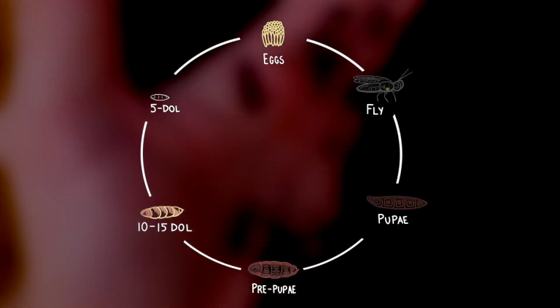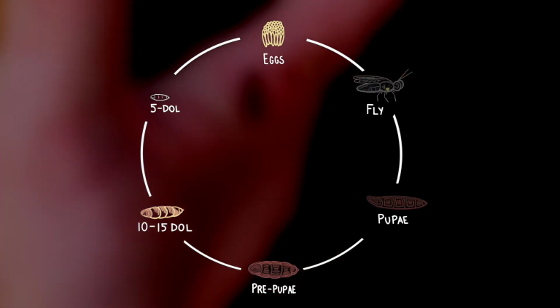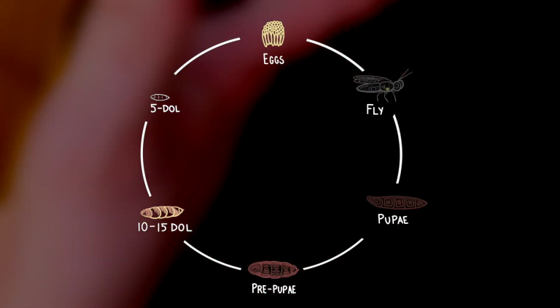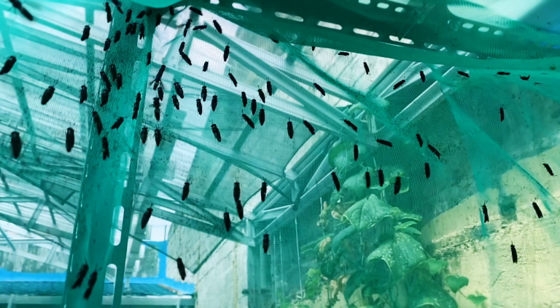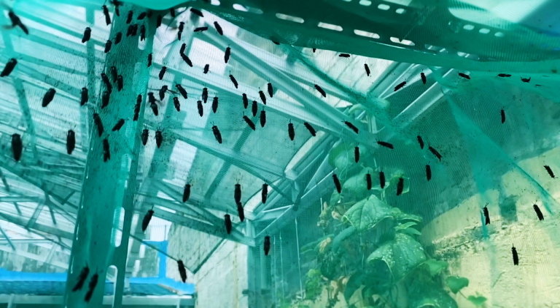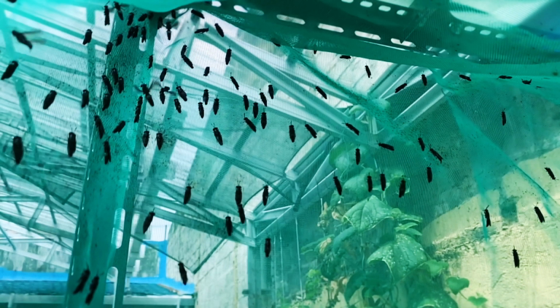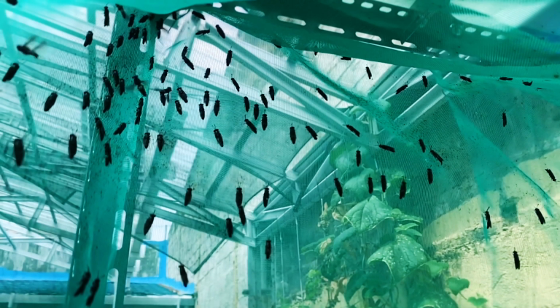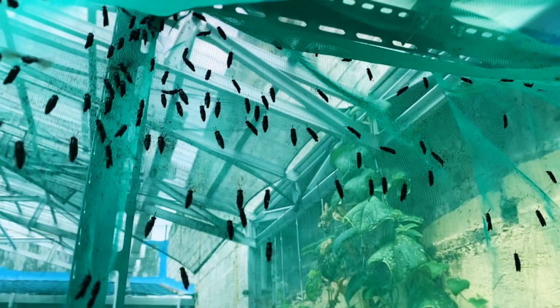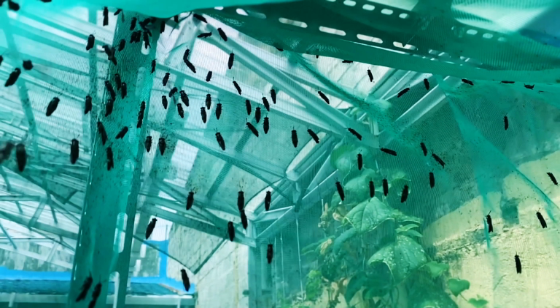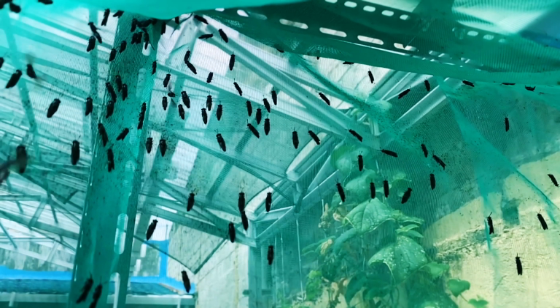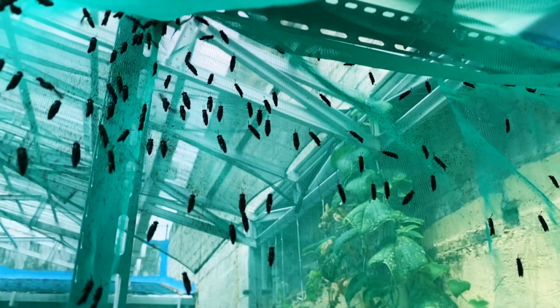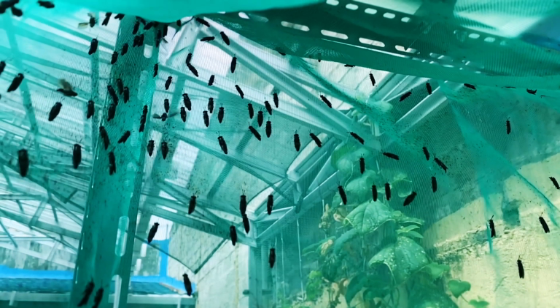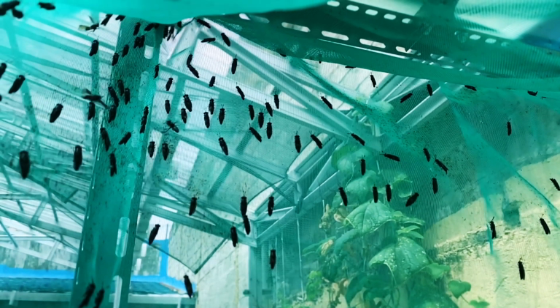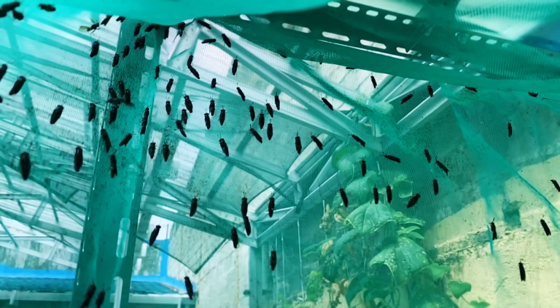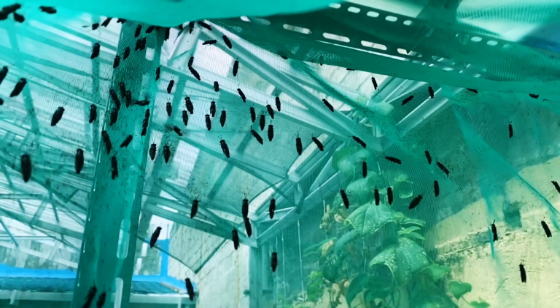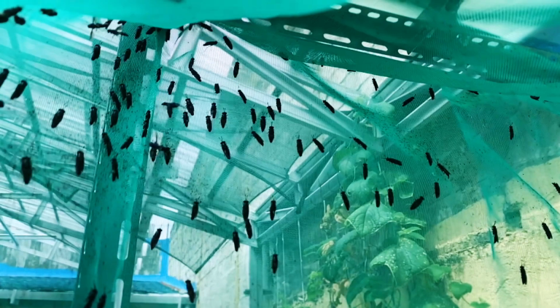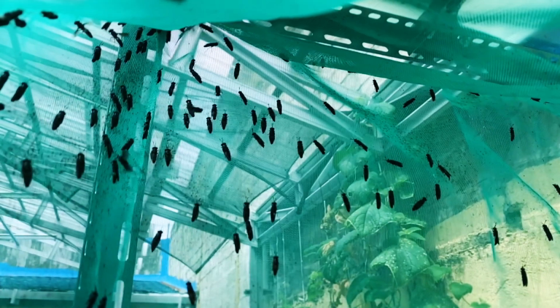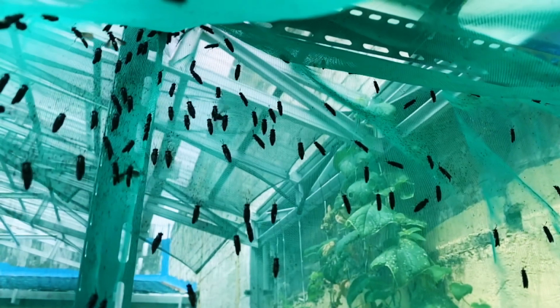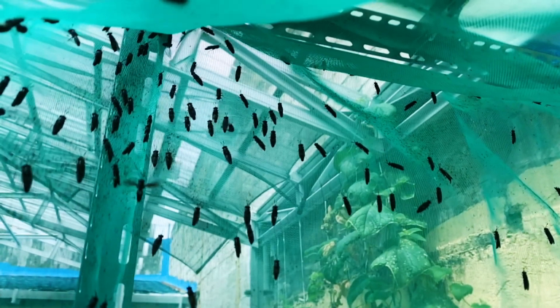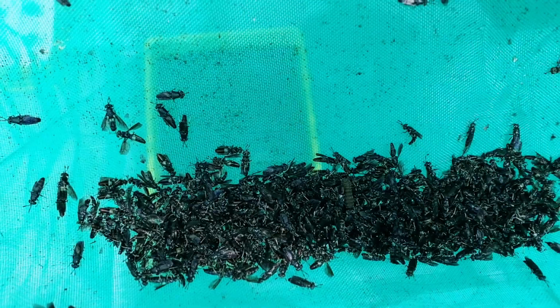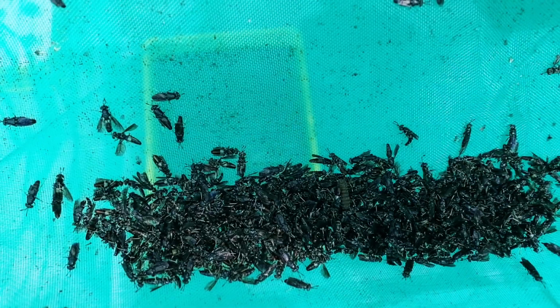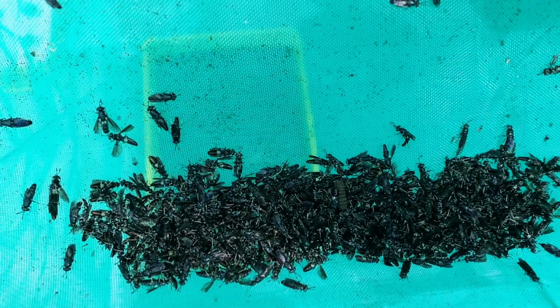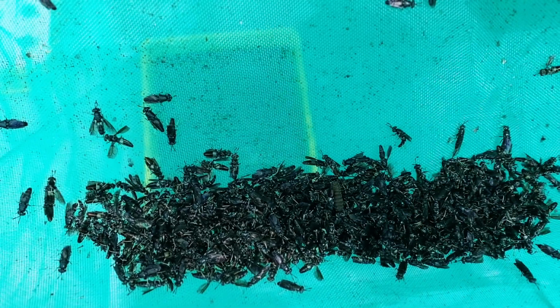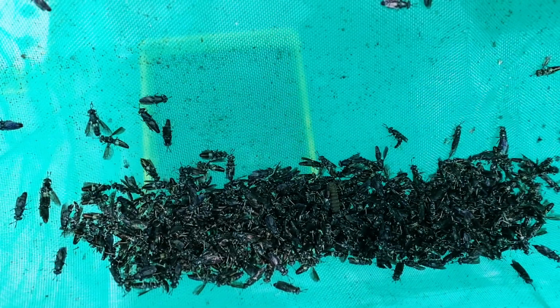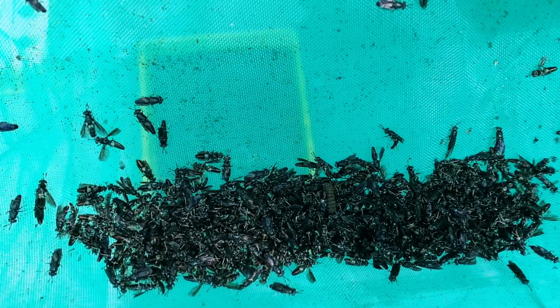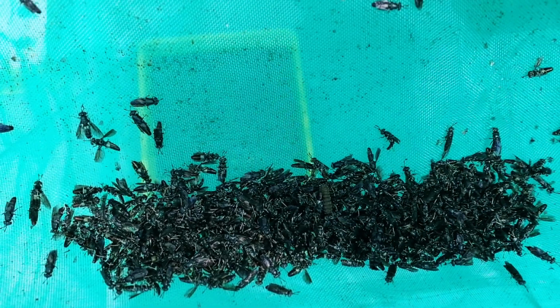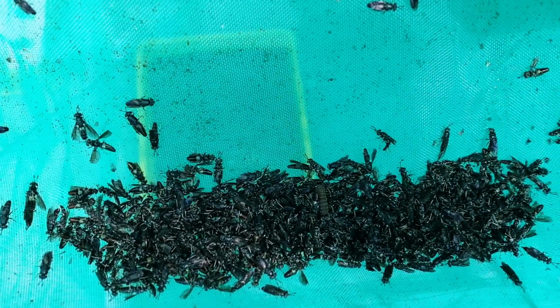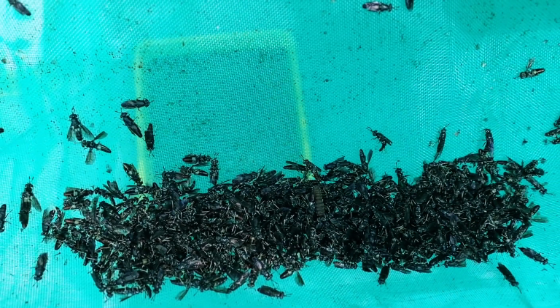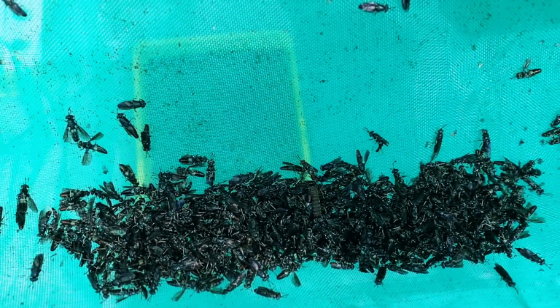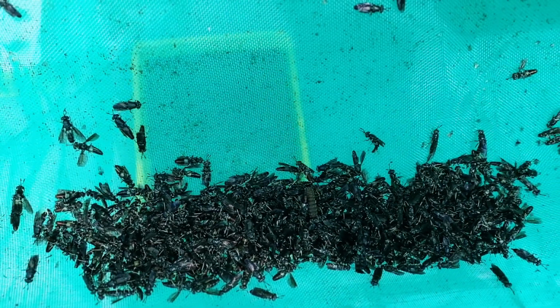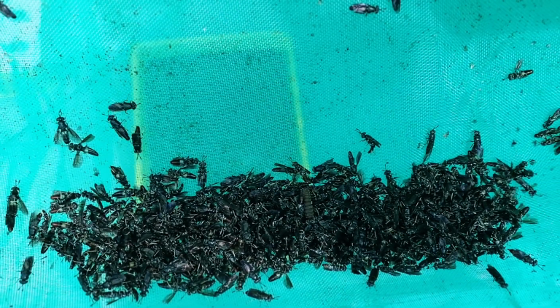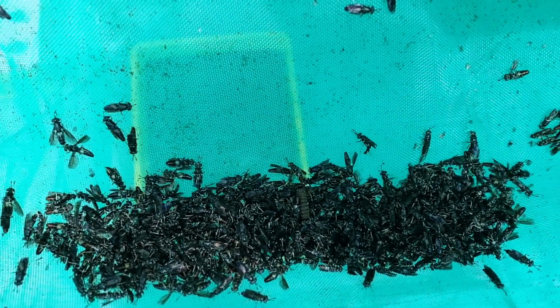The flies will live around five to ten more days, at the end of which they will lay their eggs, die an honorable death, and then start the cycle all over again.